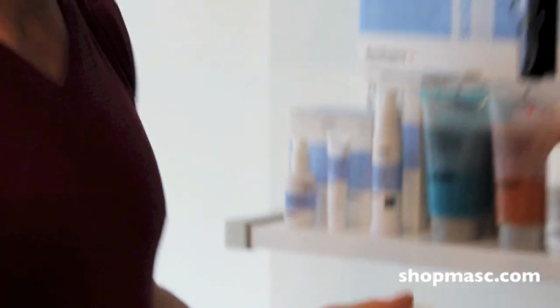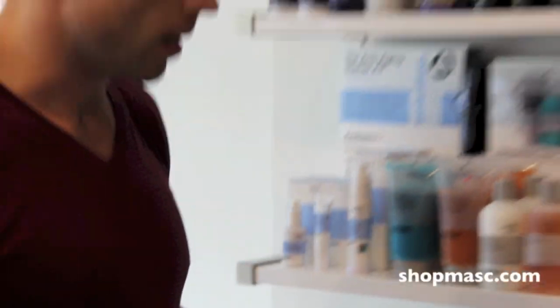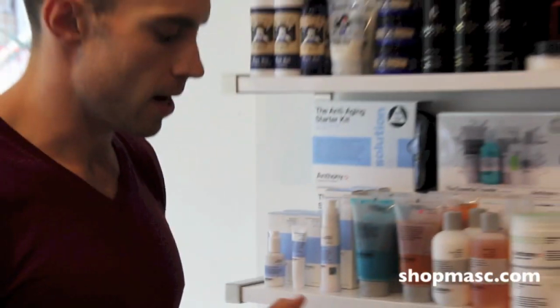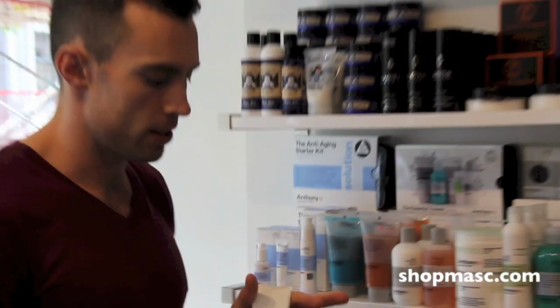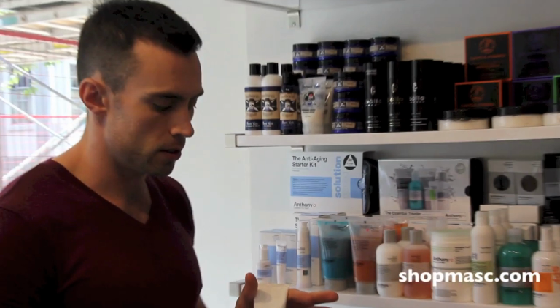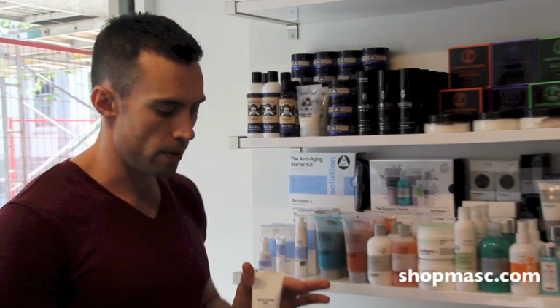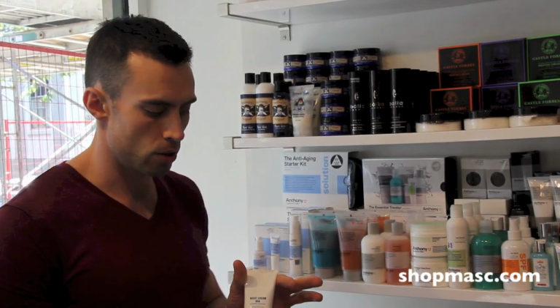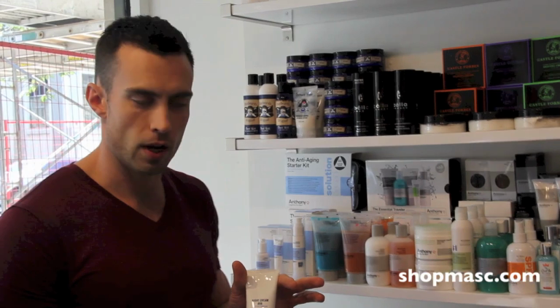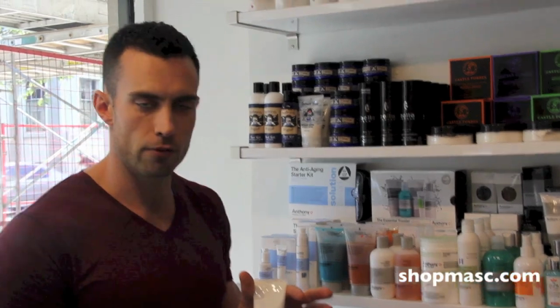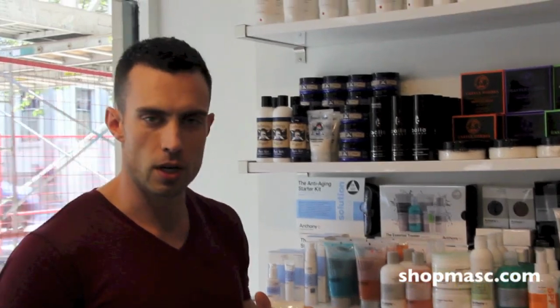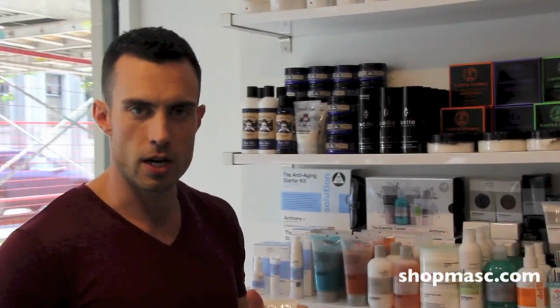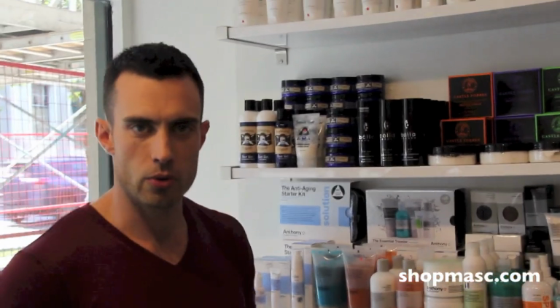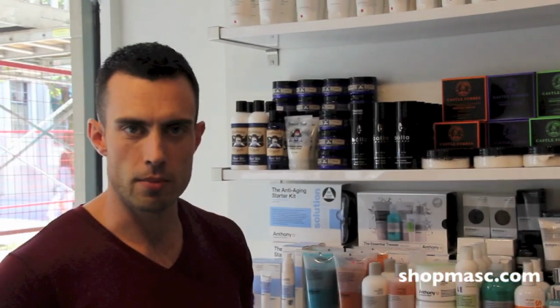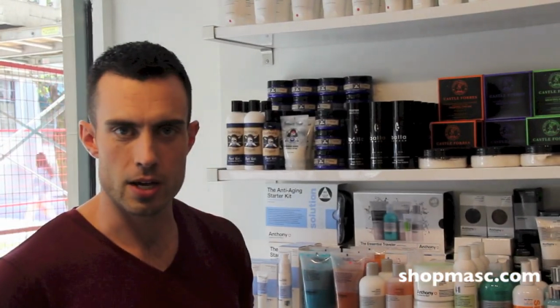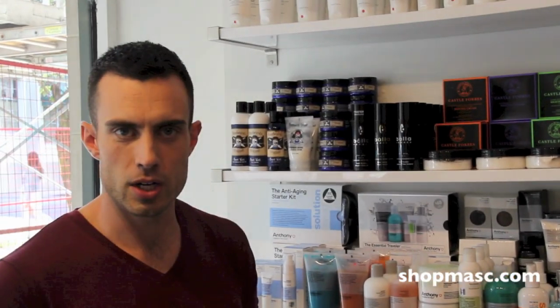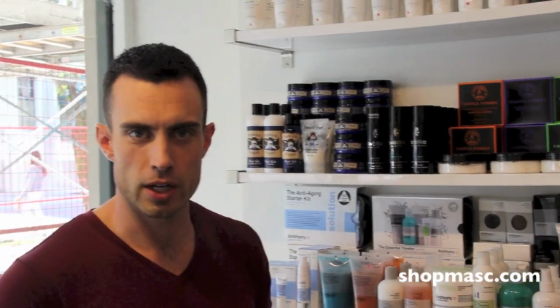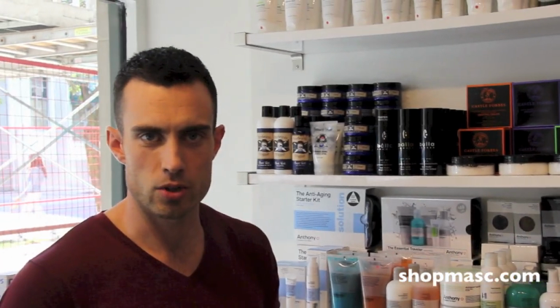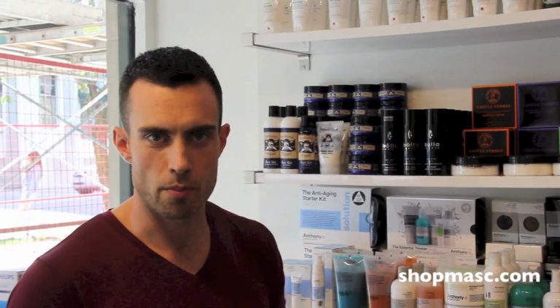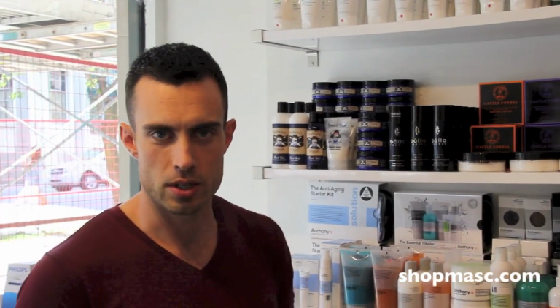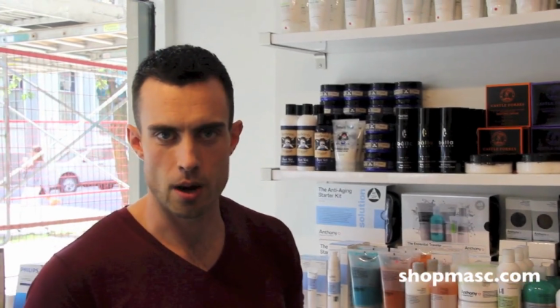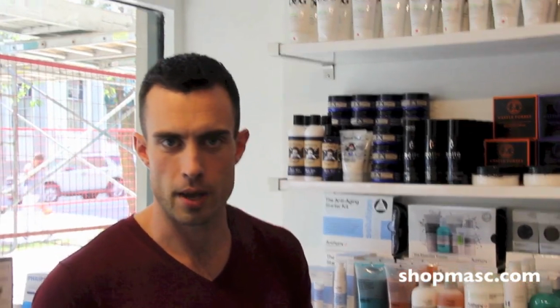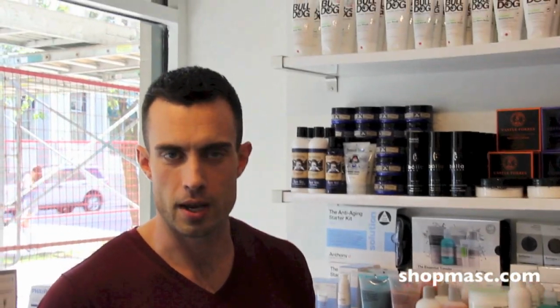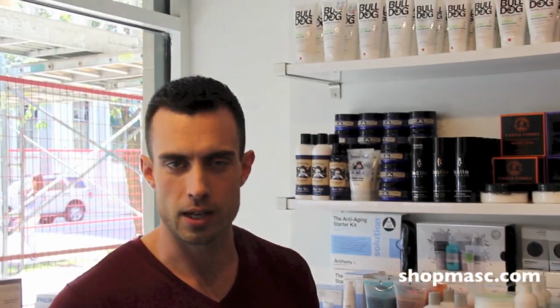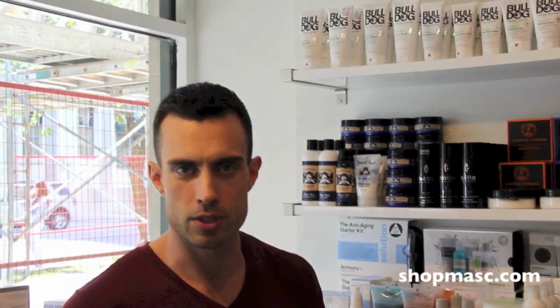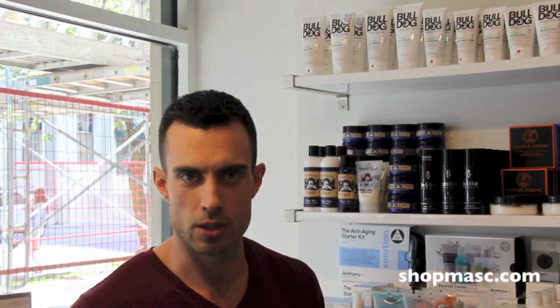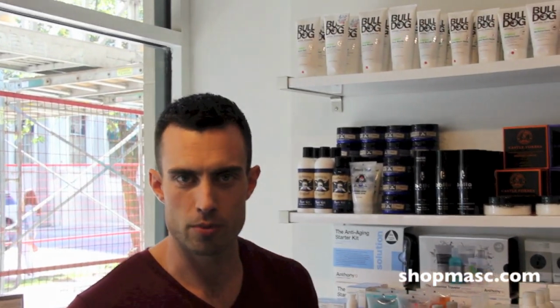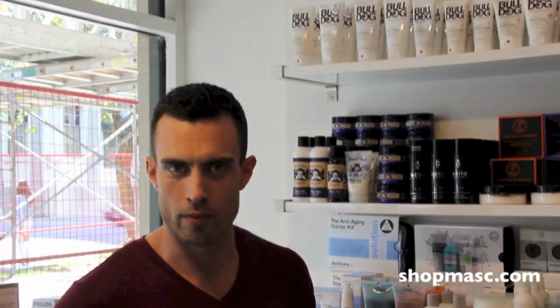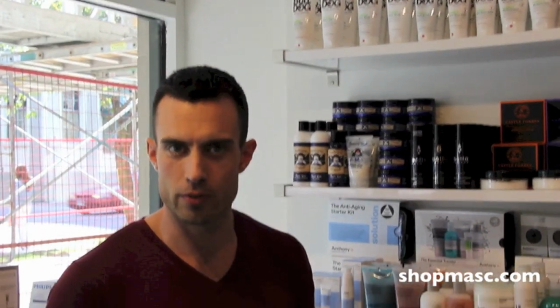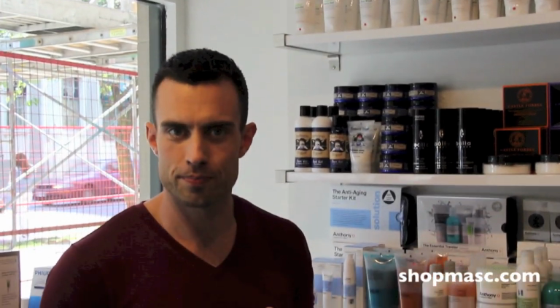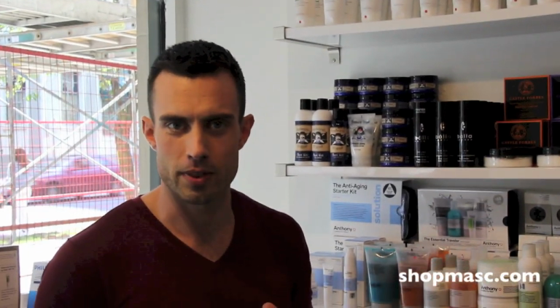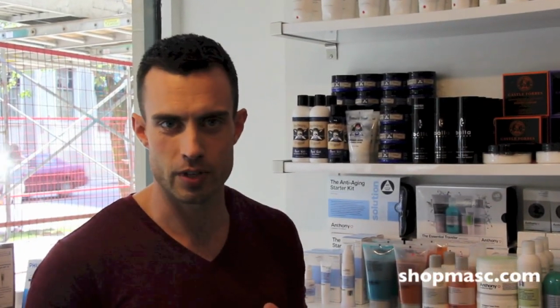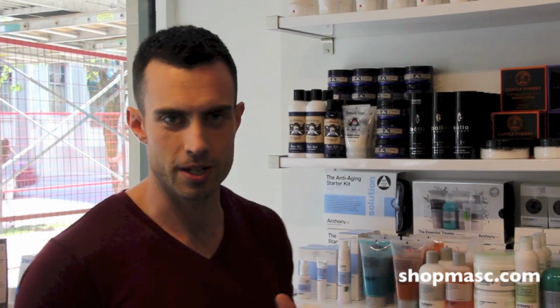So yeah, that's it — the Baxter California Night Cream AHA. Check it out at ShopMax.com and come see us in the shop here in Kibber. Thanks for listening.